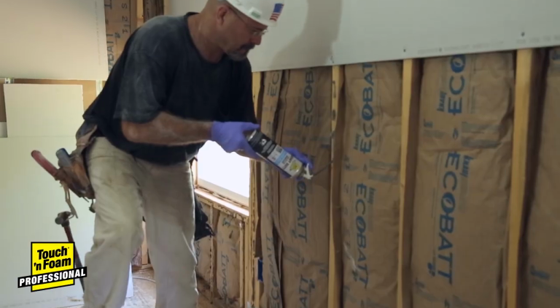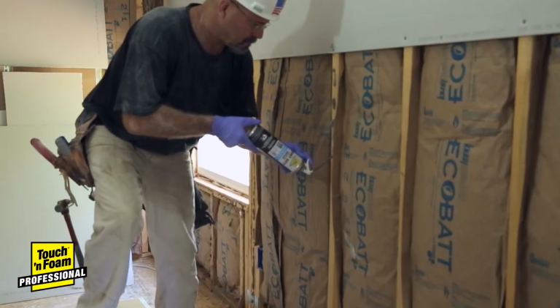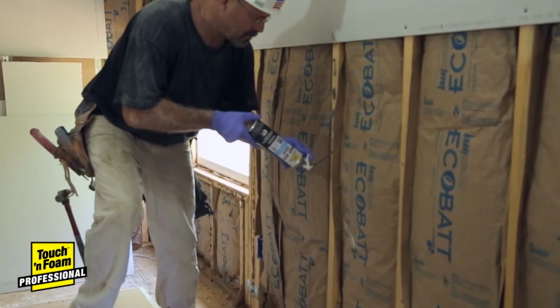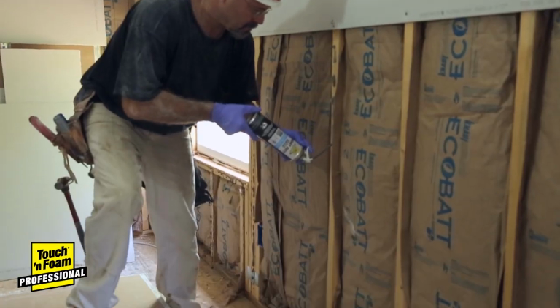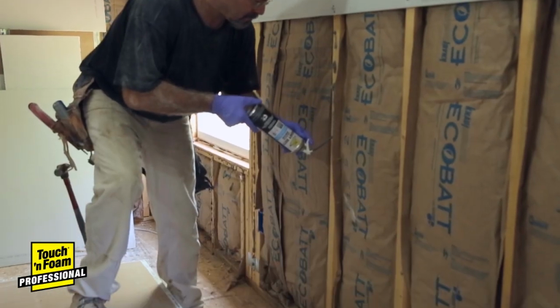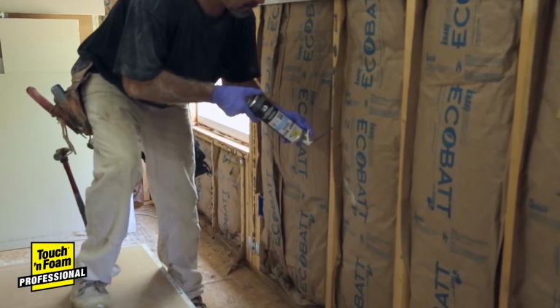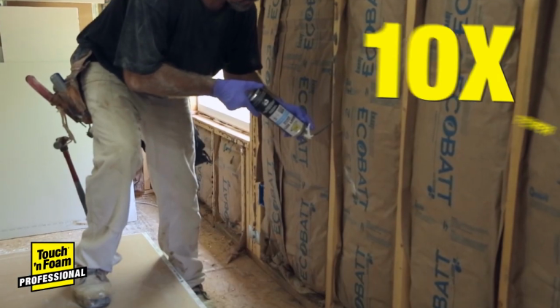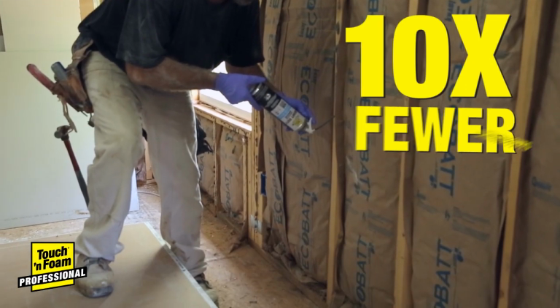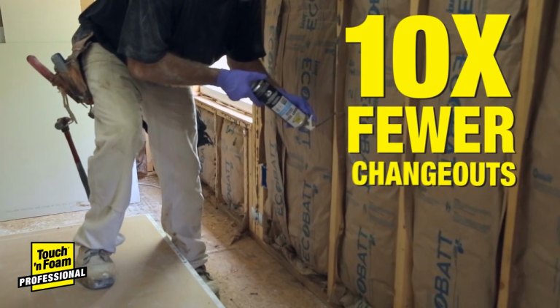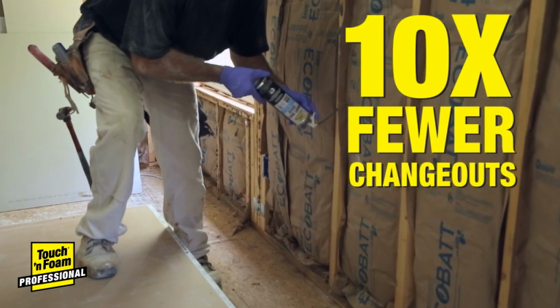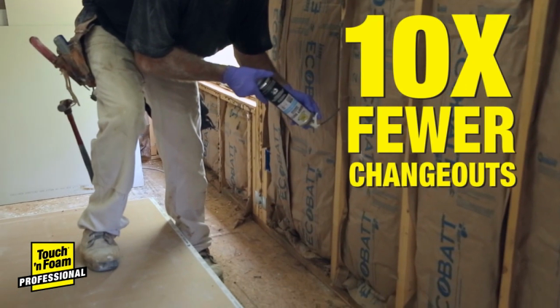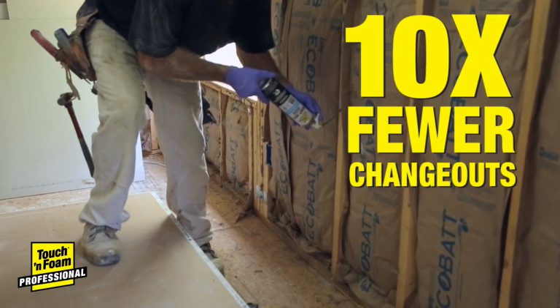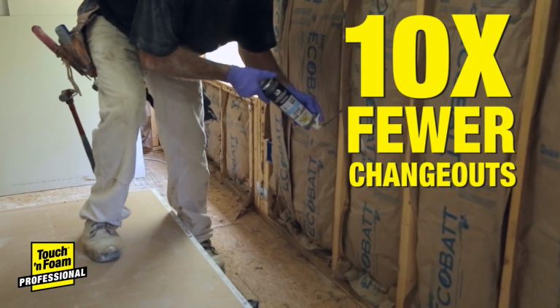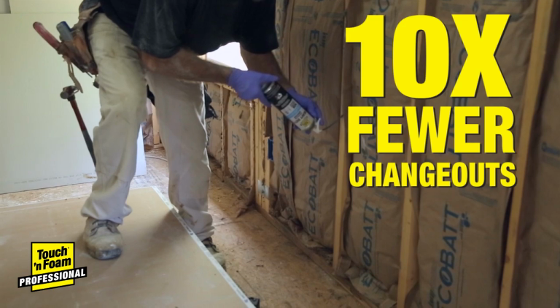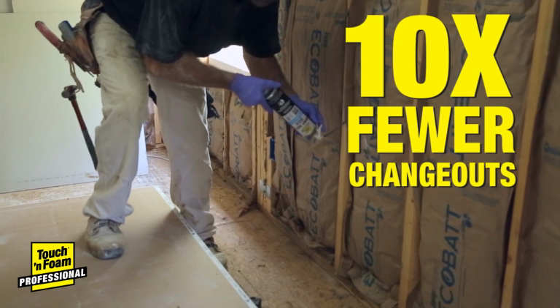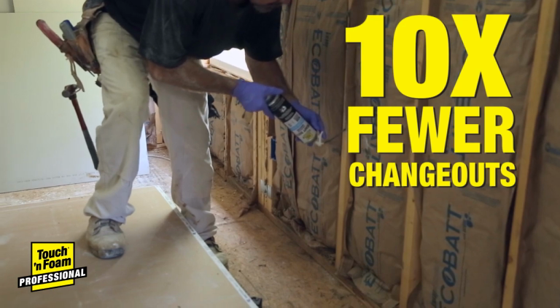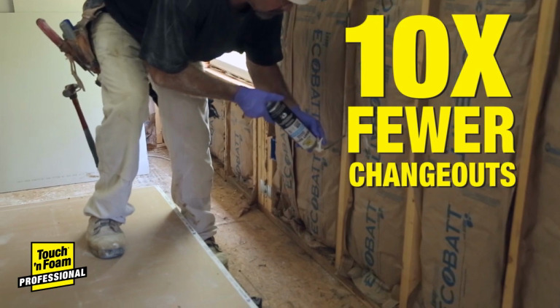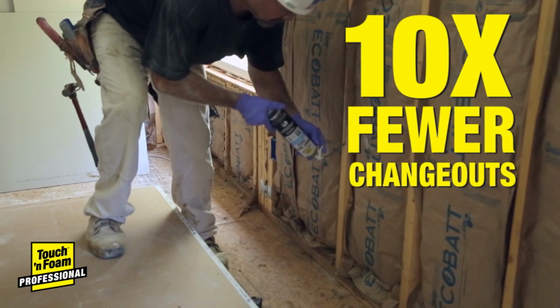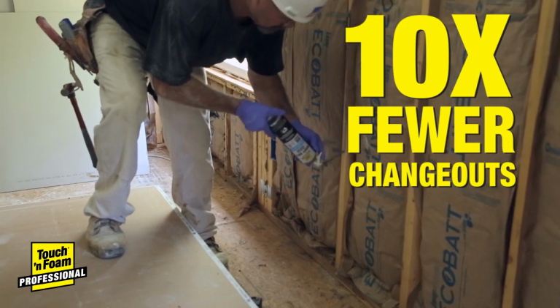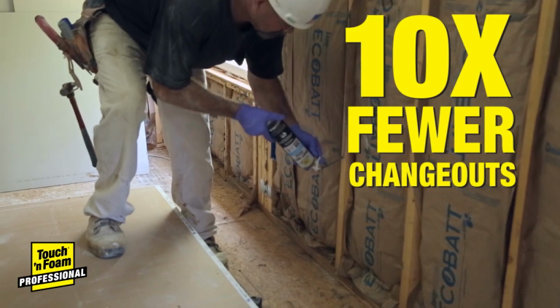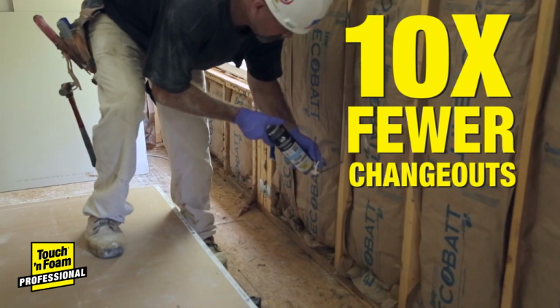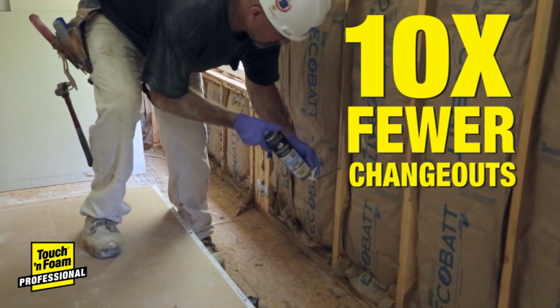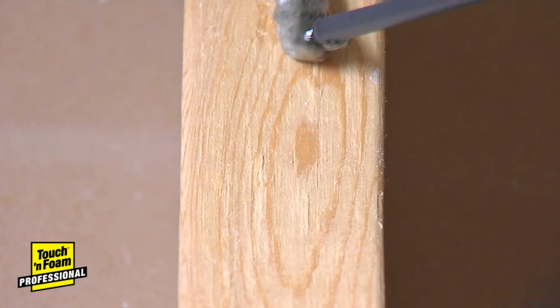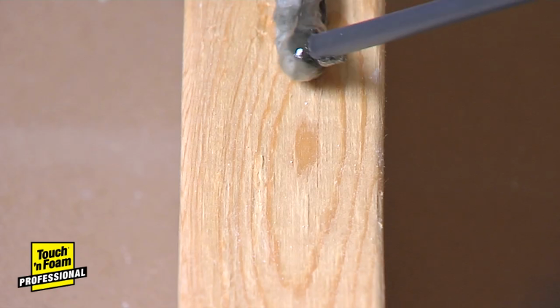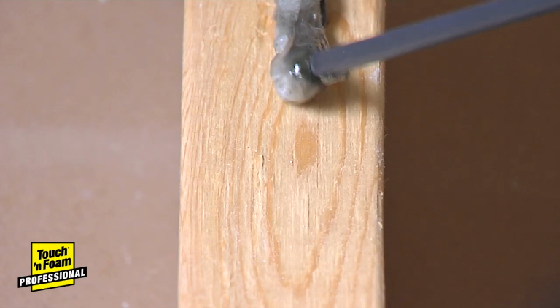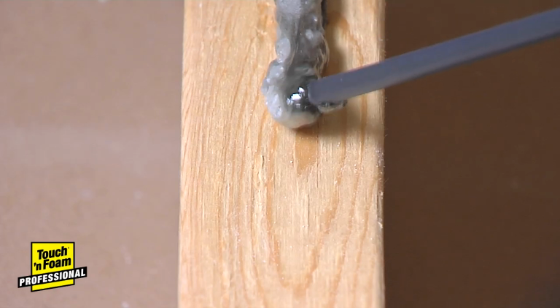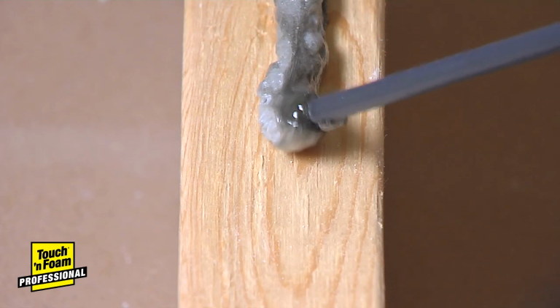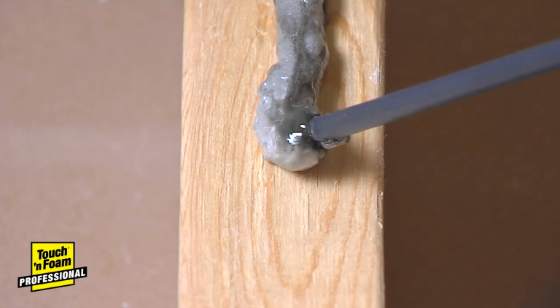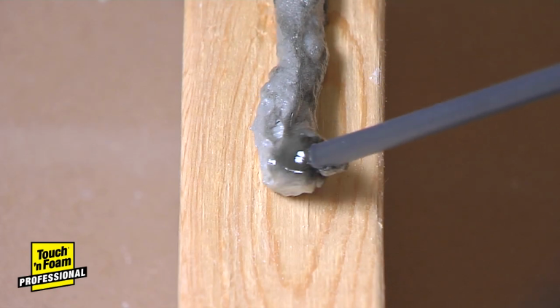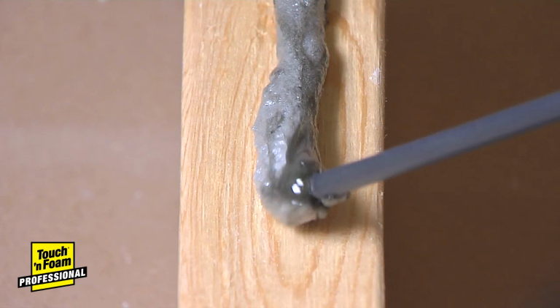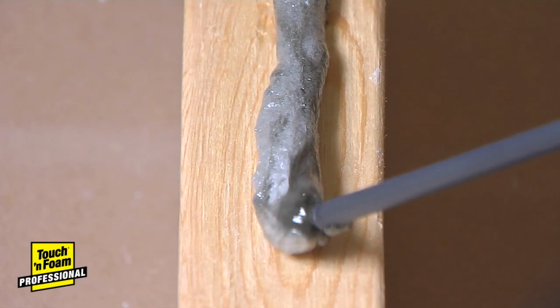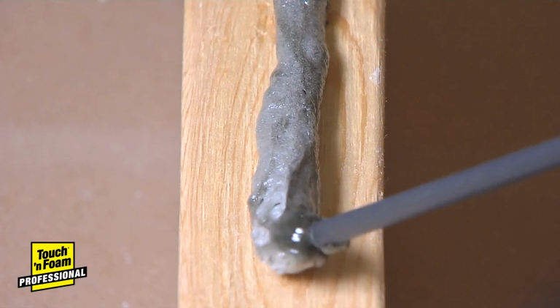Ten times the coverage makes for fewer change-outs, and the Easy Action Trigger Applicator makes it easy to apply with less cleanup.